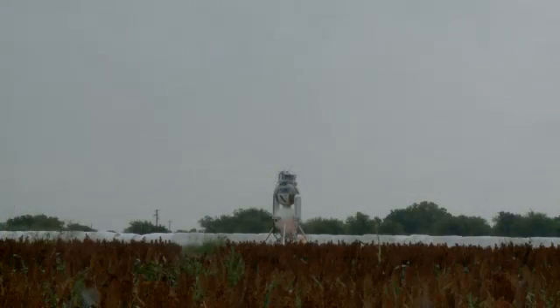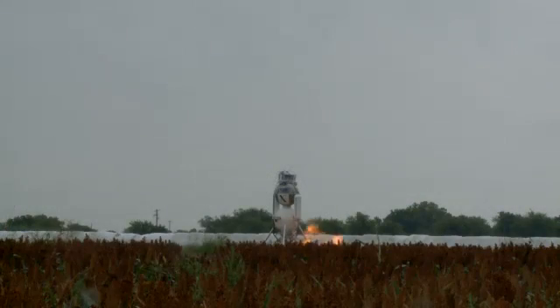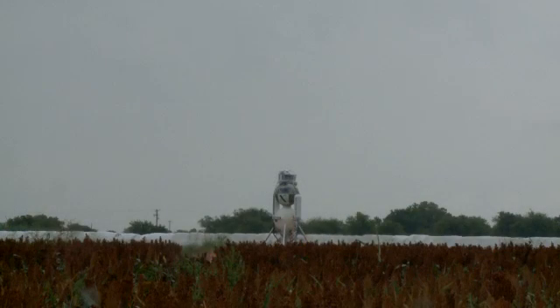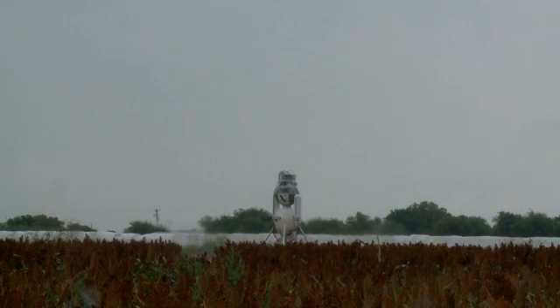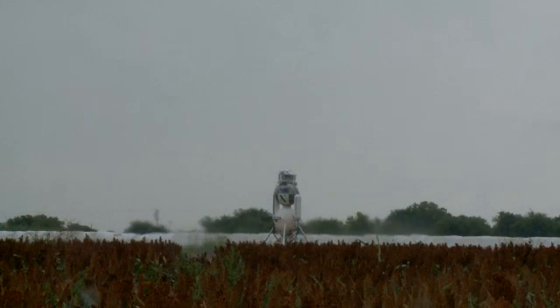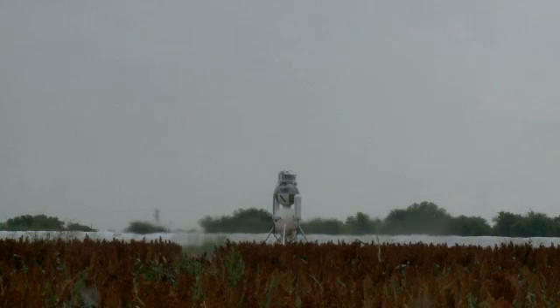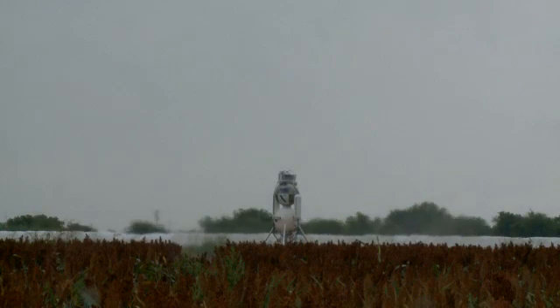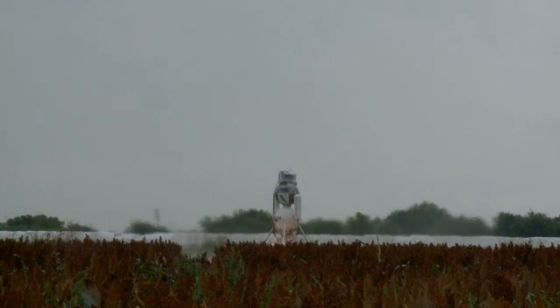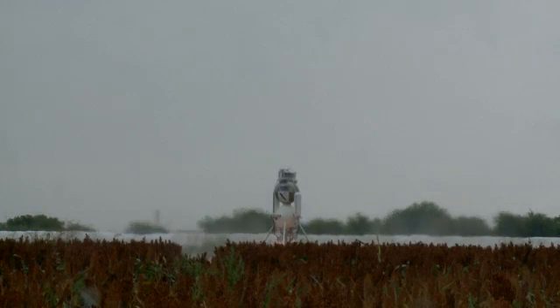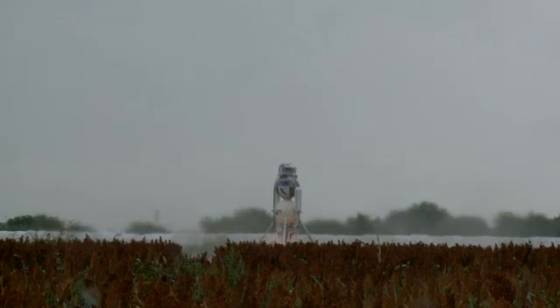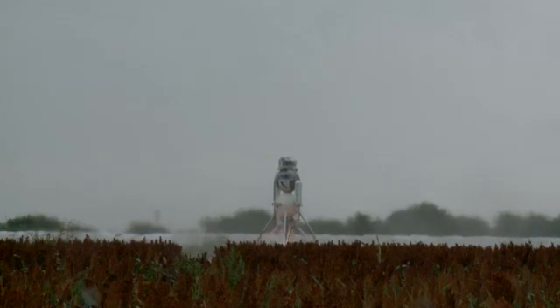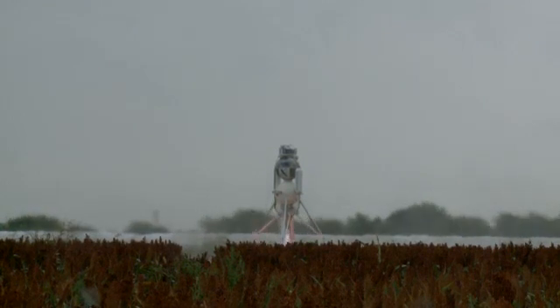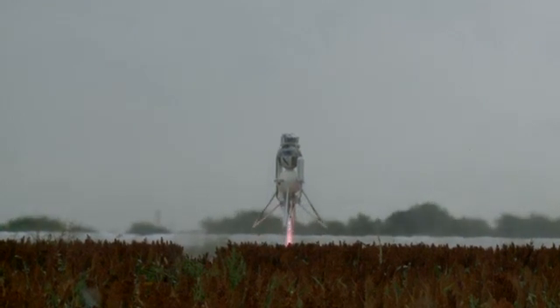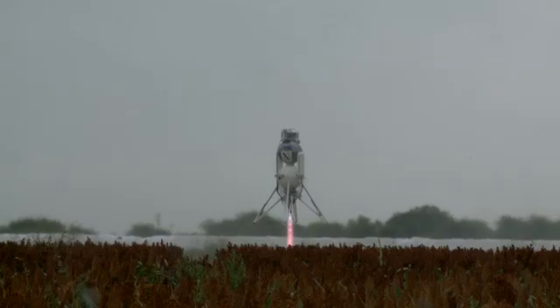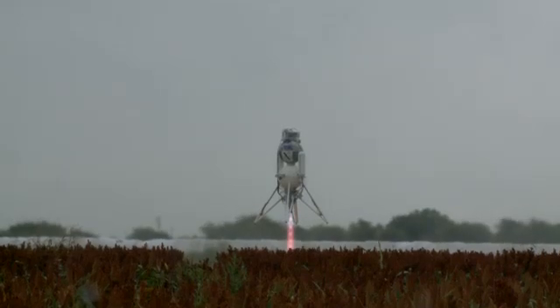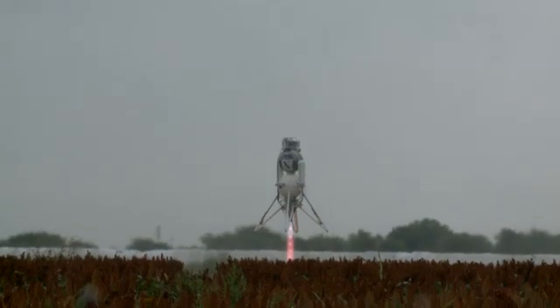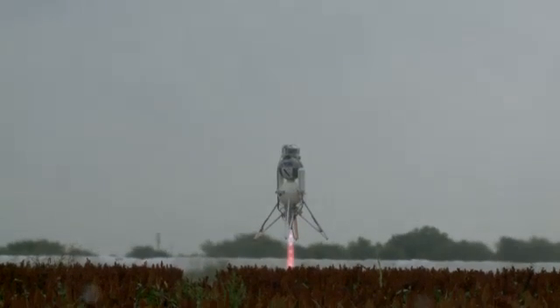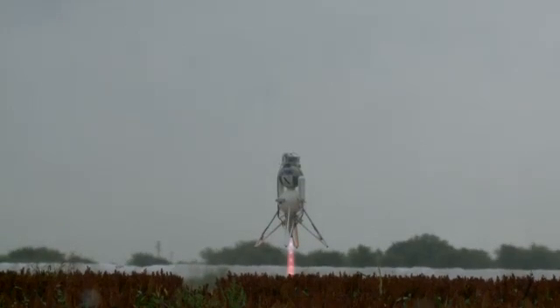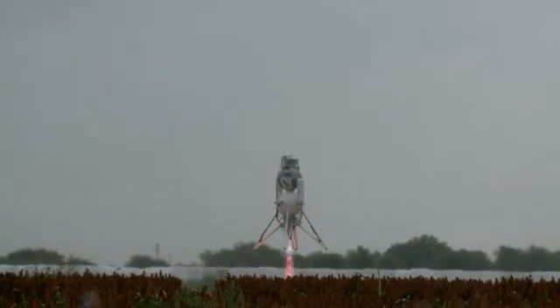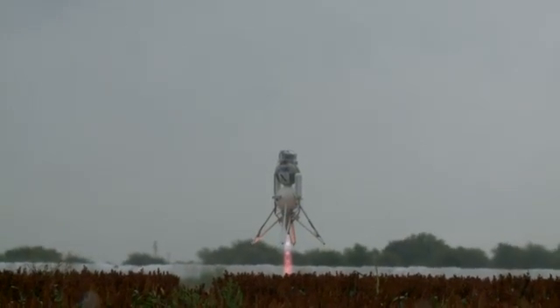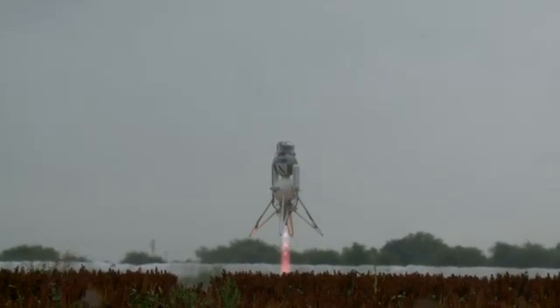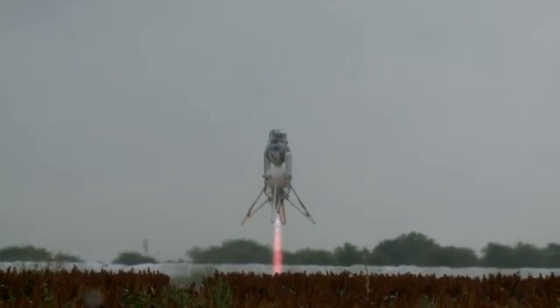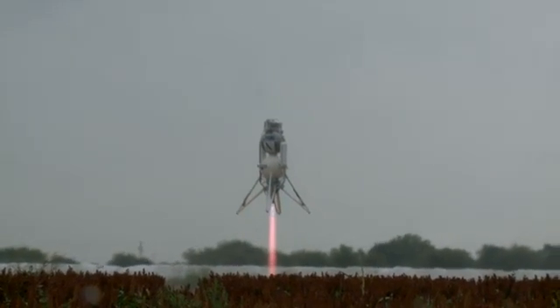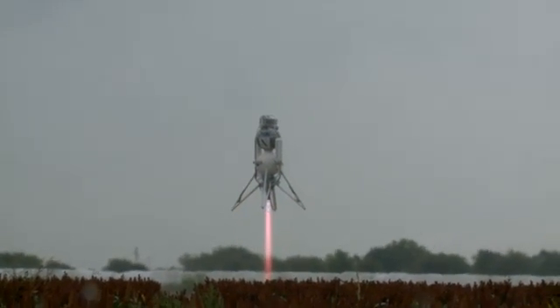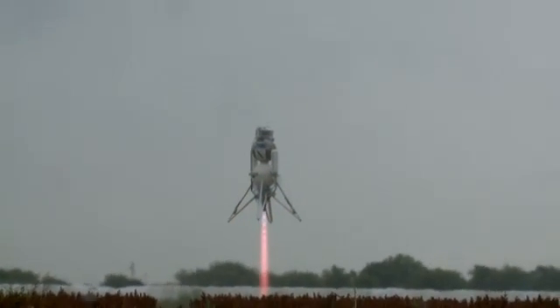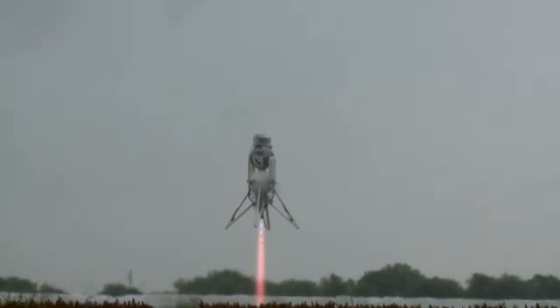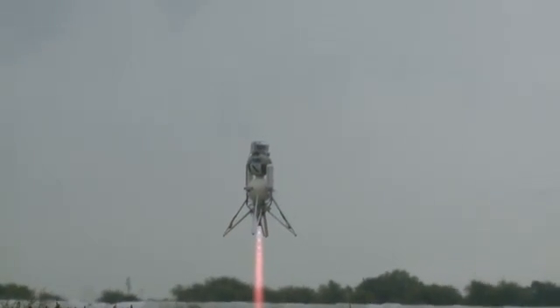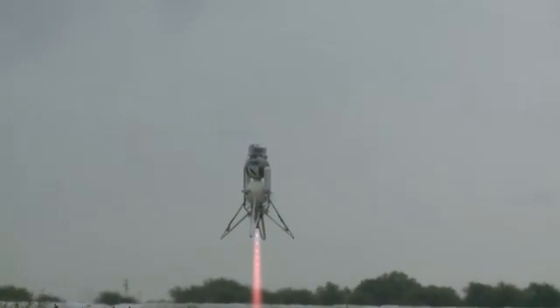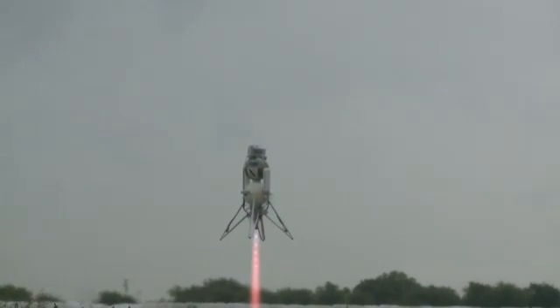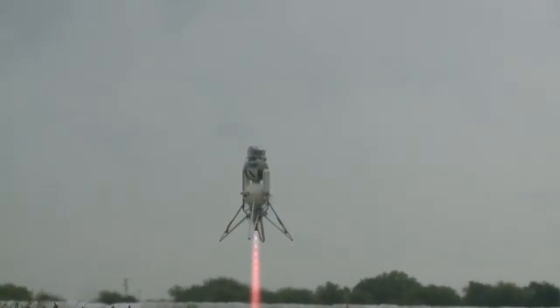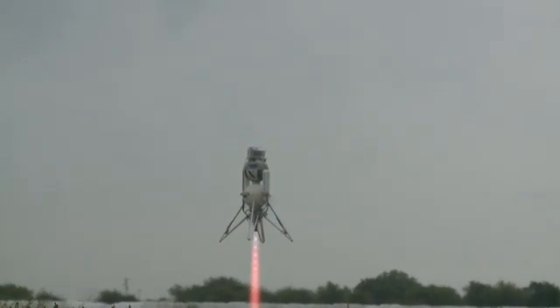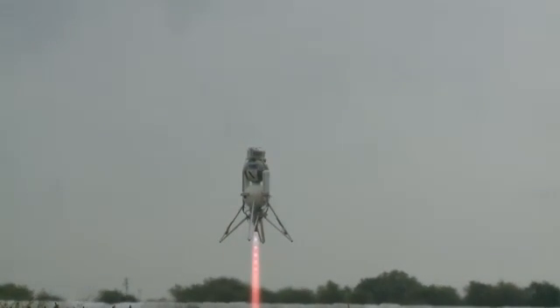In September, they flew Scorpius at their home base in Cattle Mills, Texas, successfully completing the Level 2 required flights.